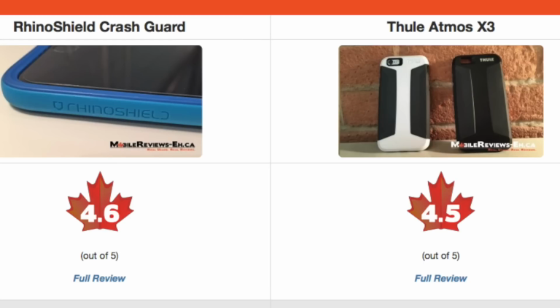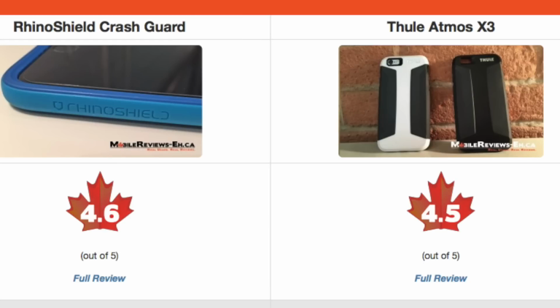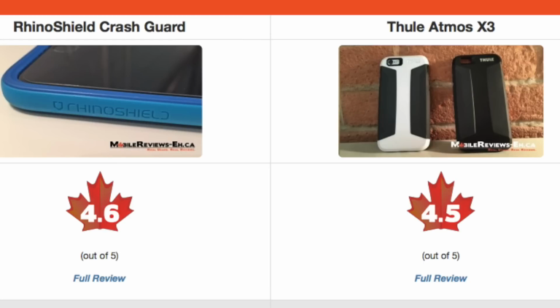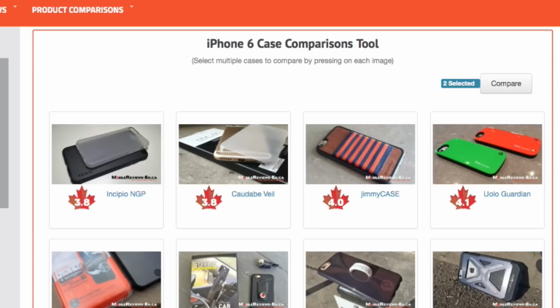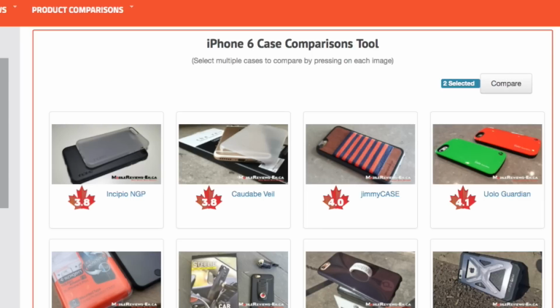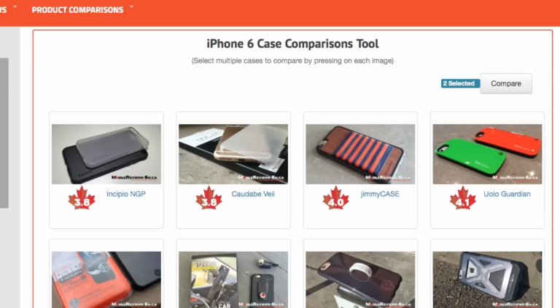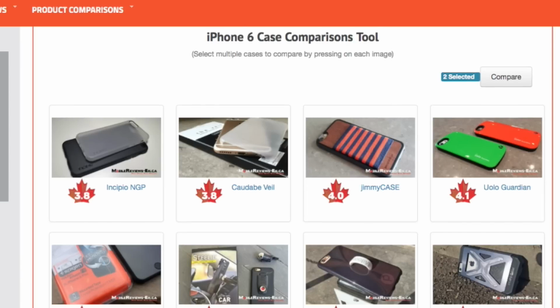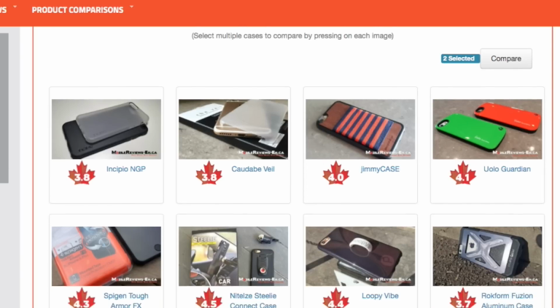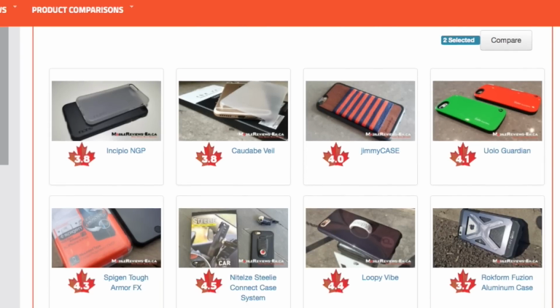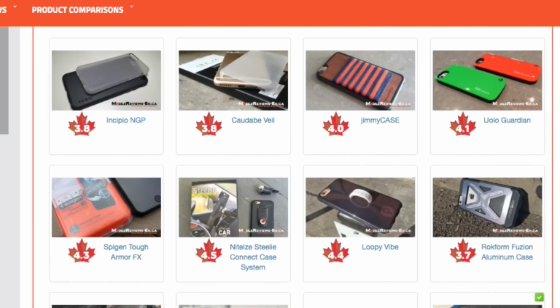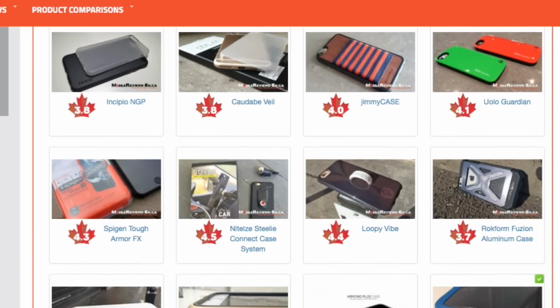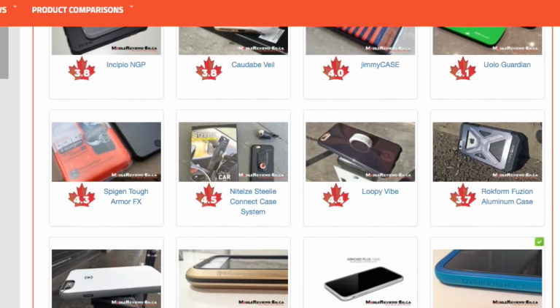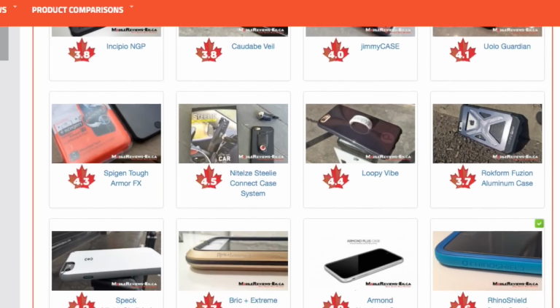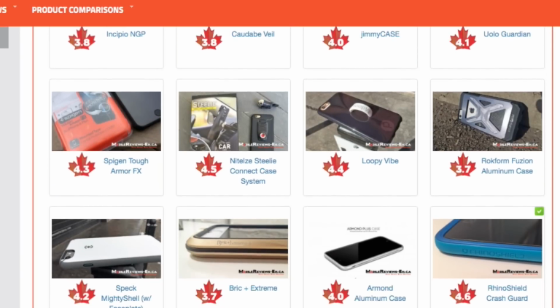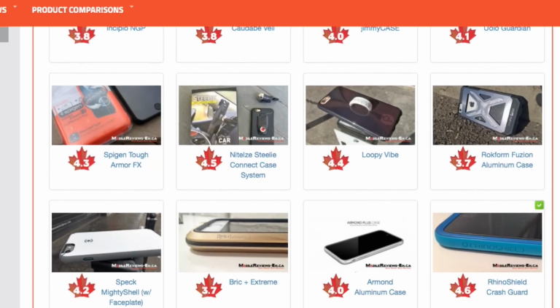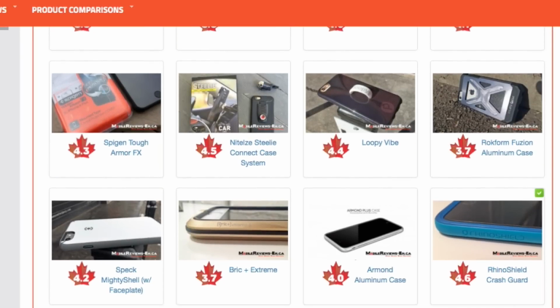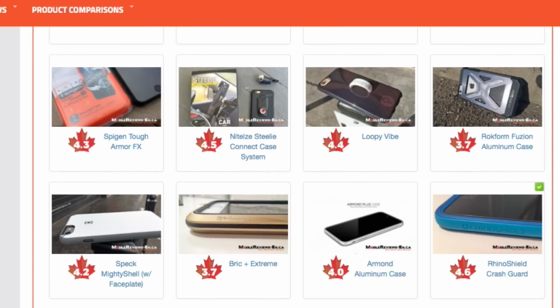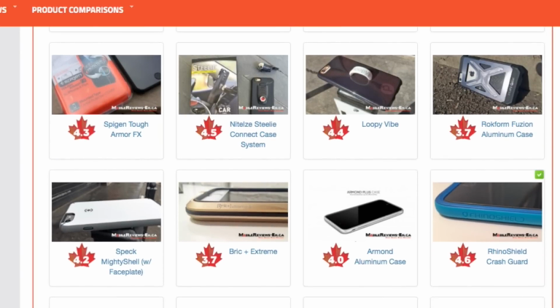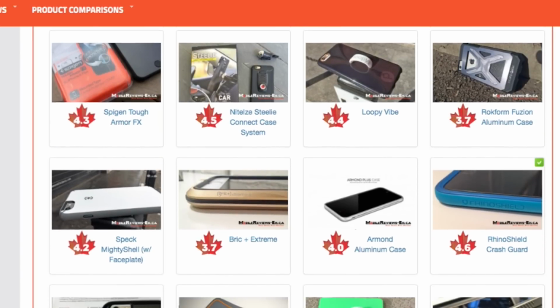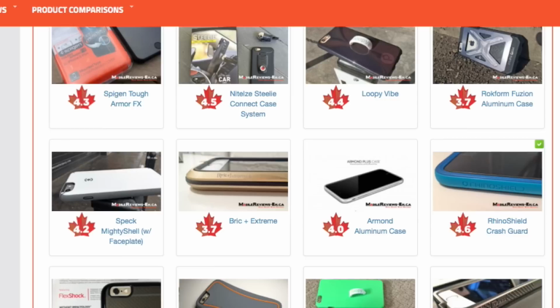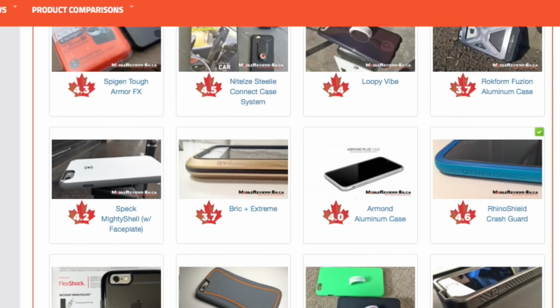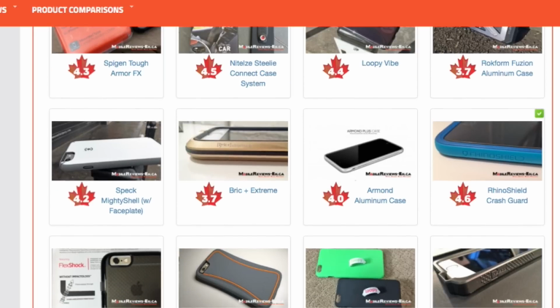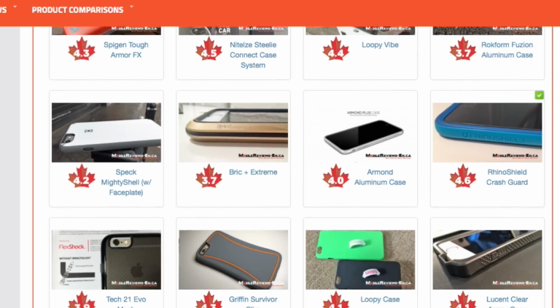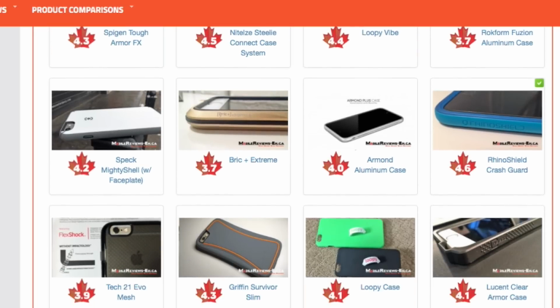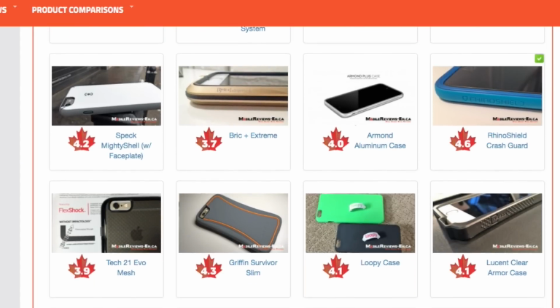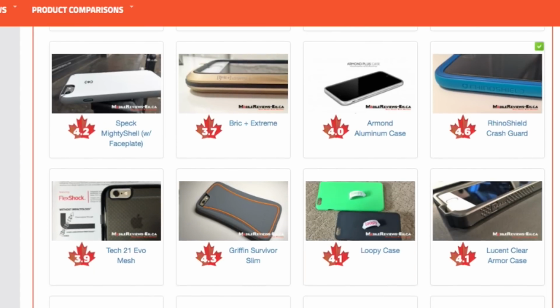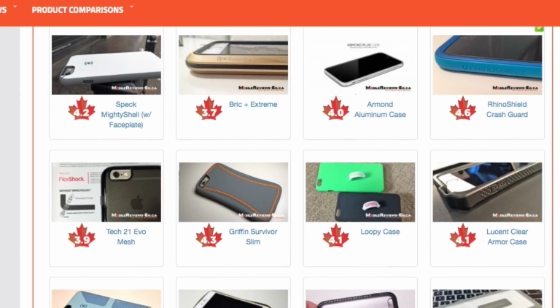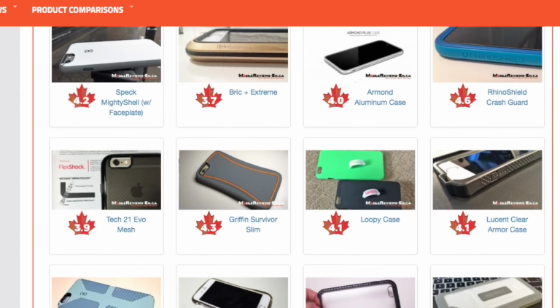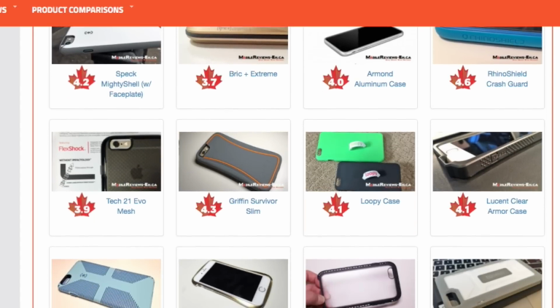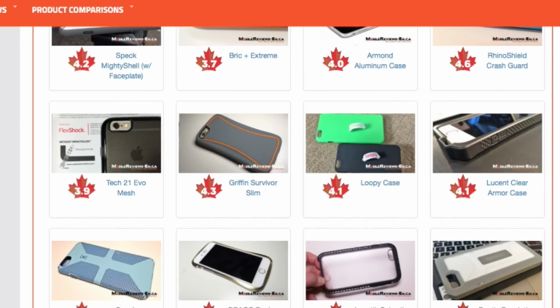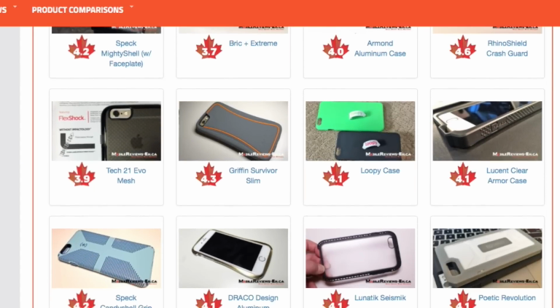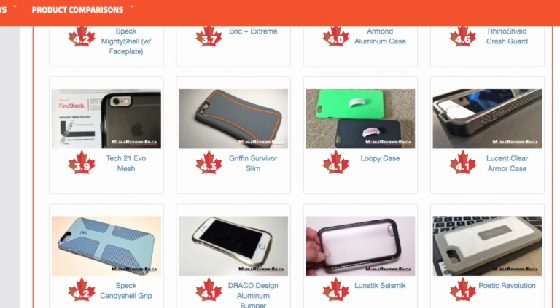If you'd rather read the rest of this review, find it on my website. If you want to see similar cases, check out the comparison tool. Links are in the description section below.